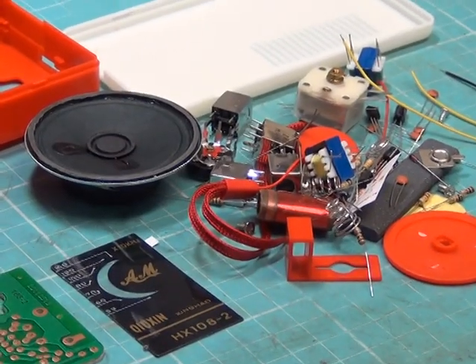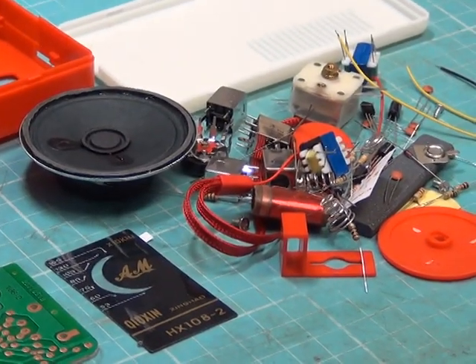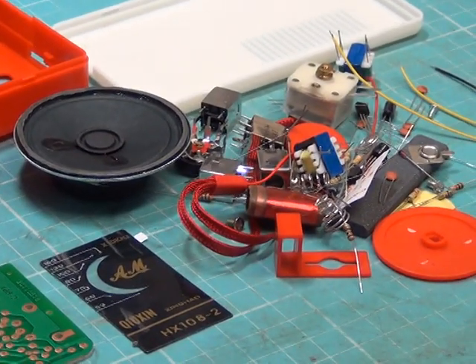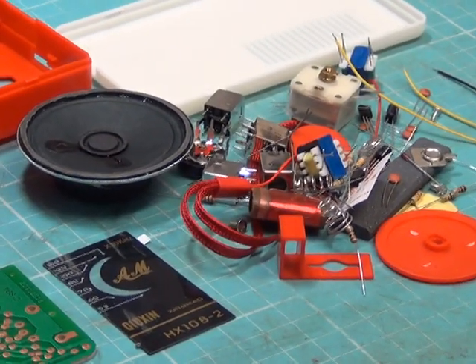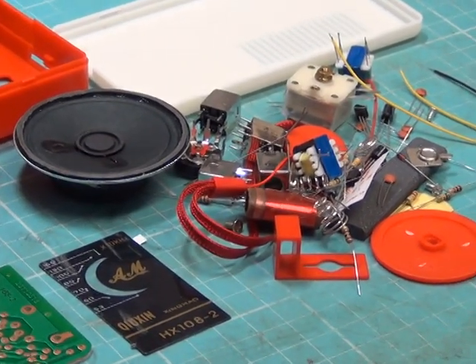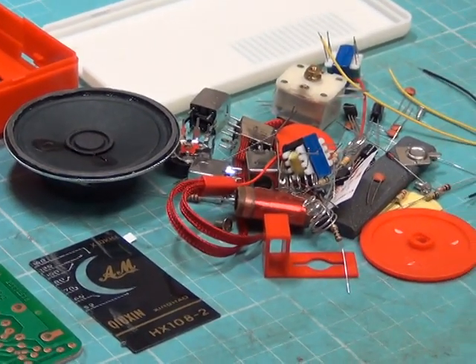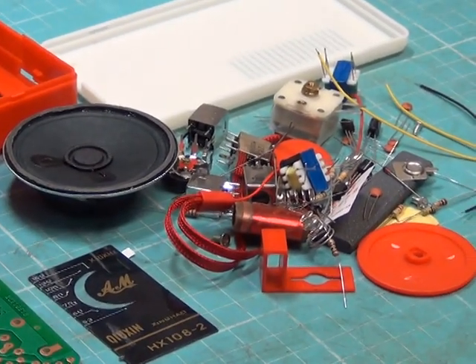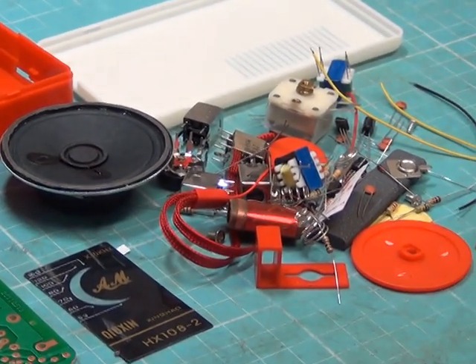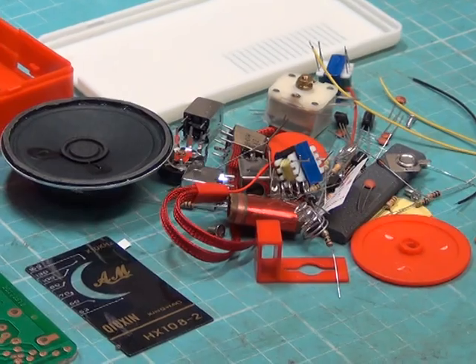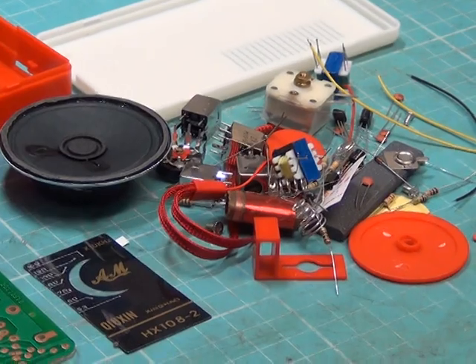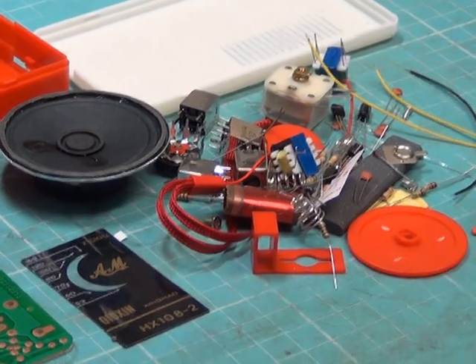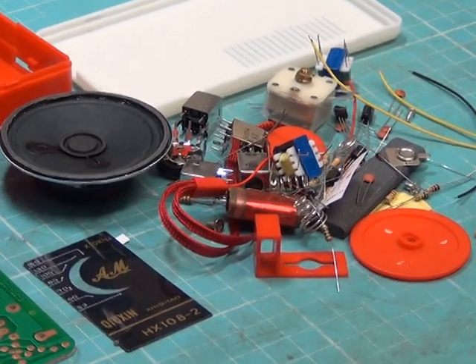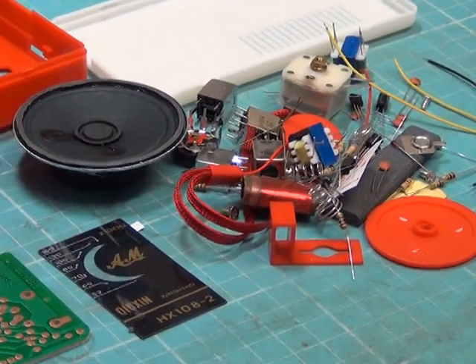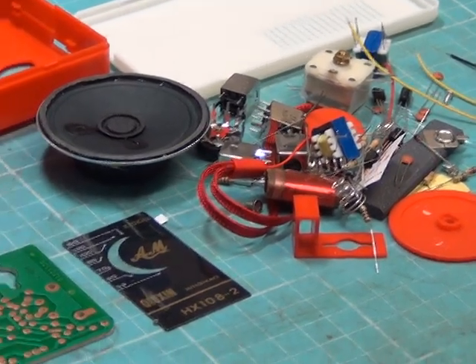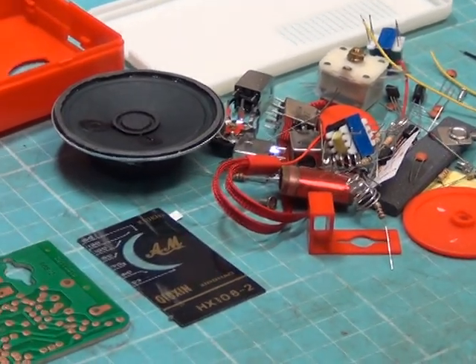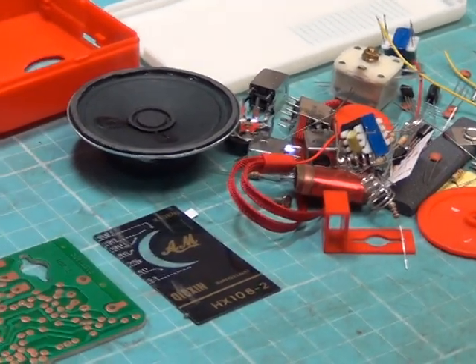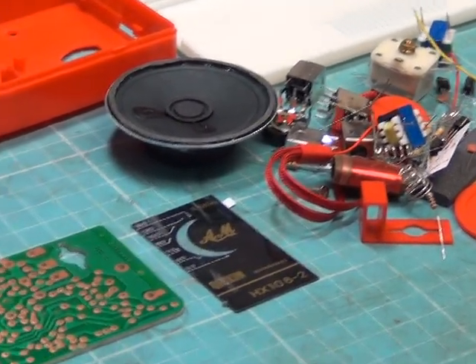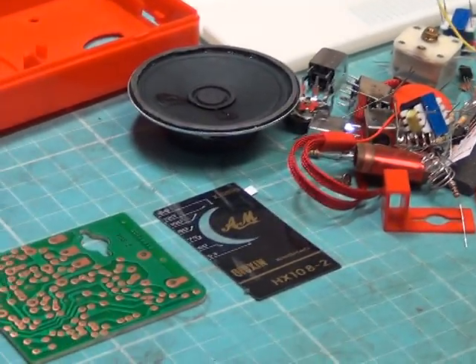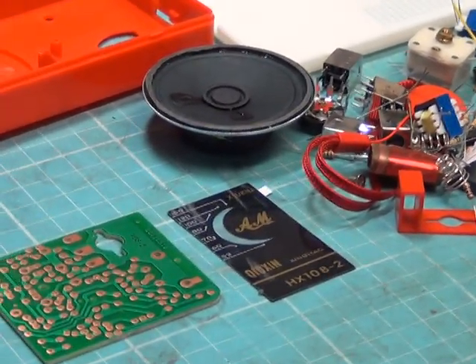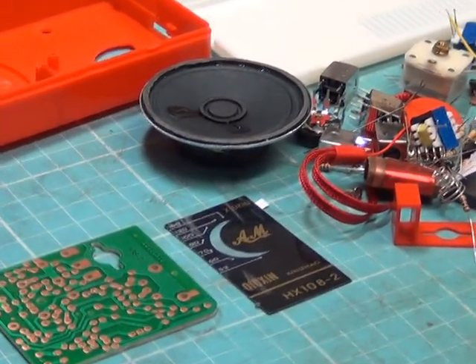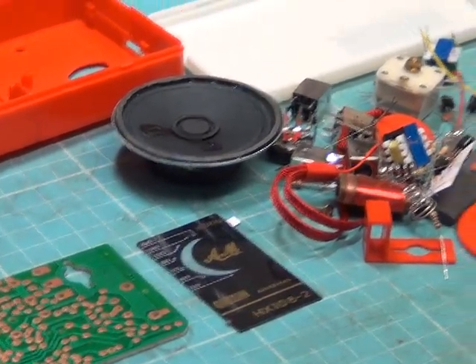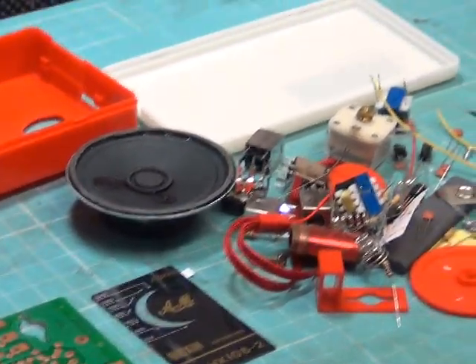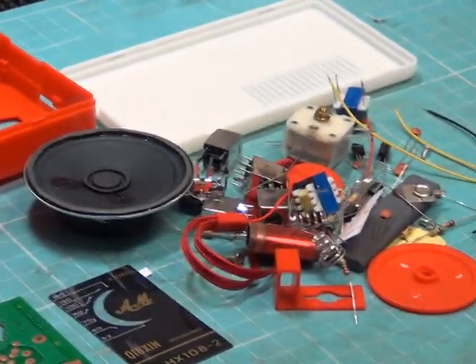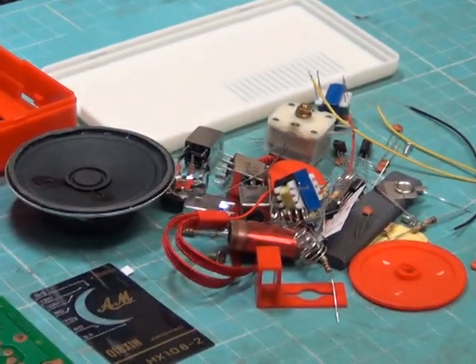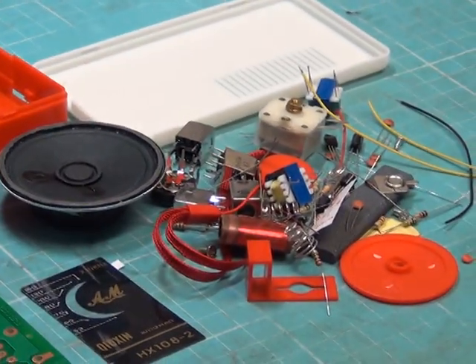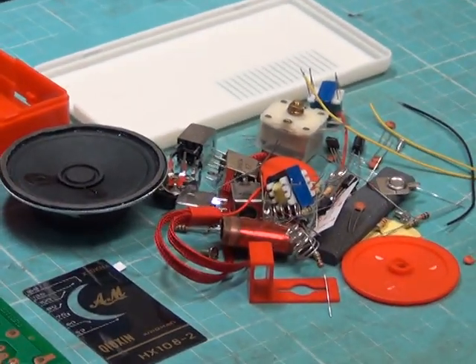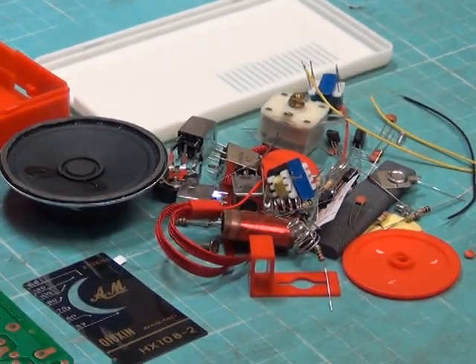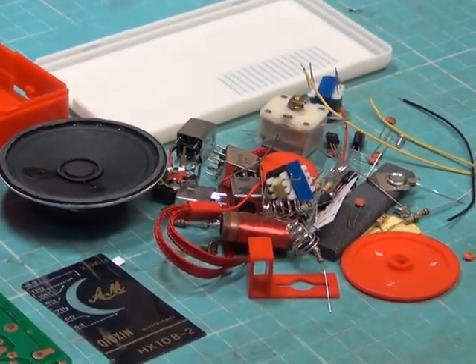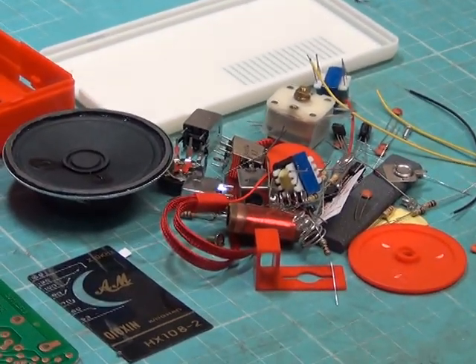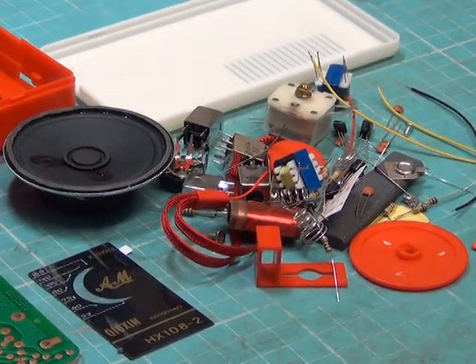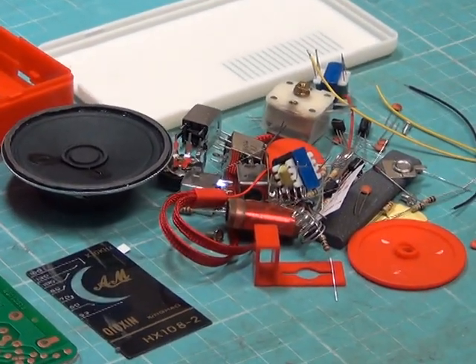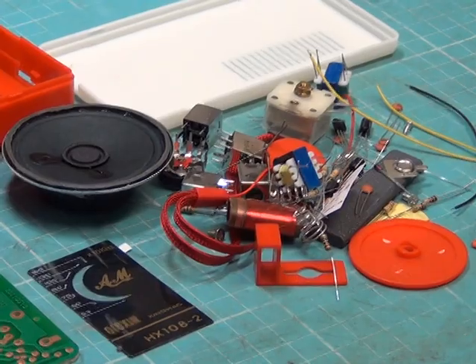There are the parts all emptied out. We'll see what happens next.